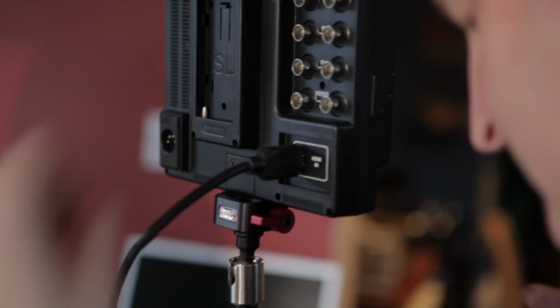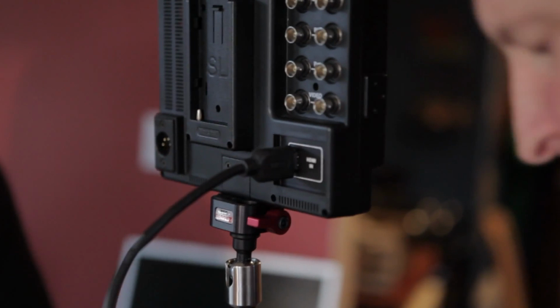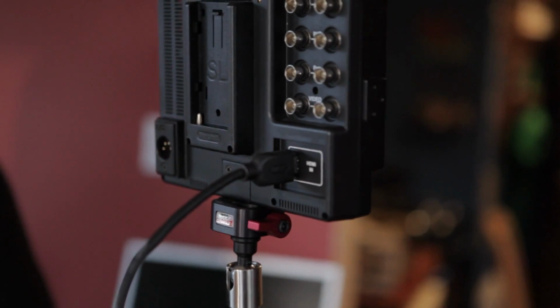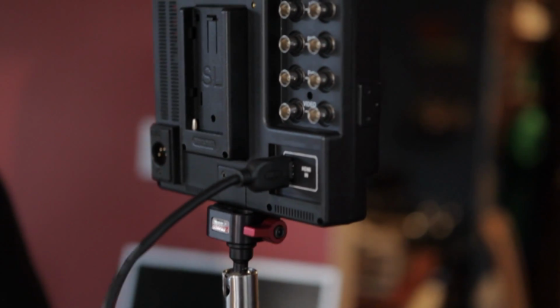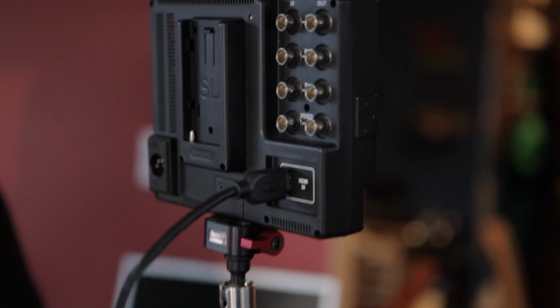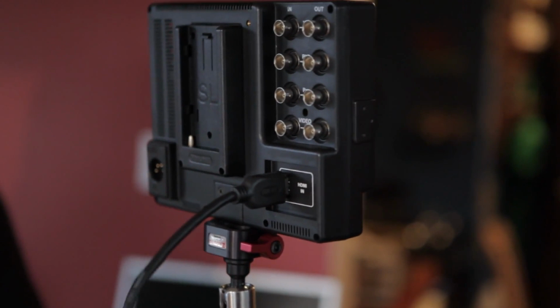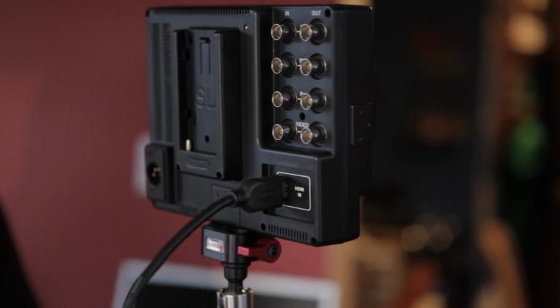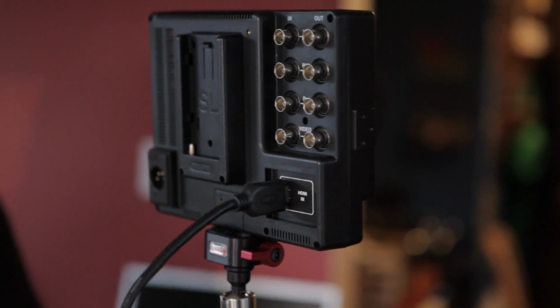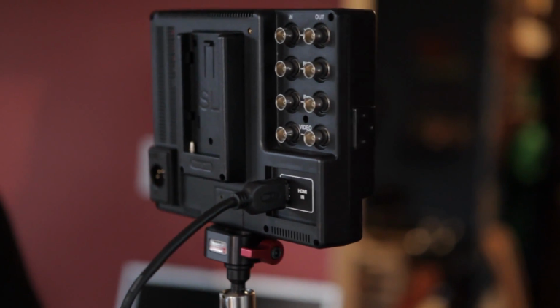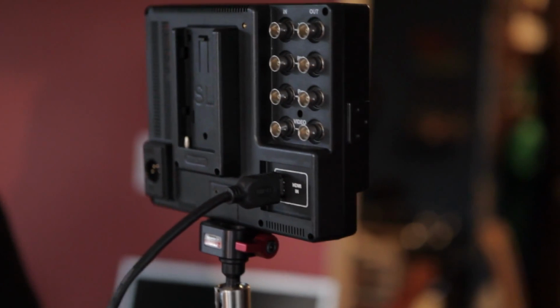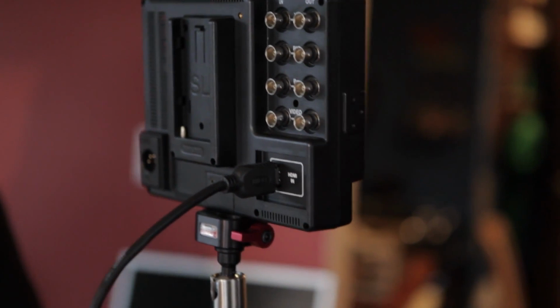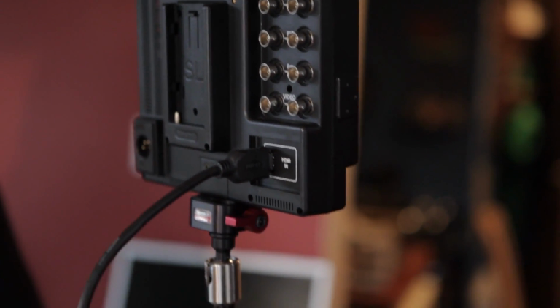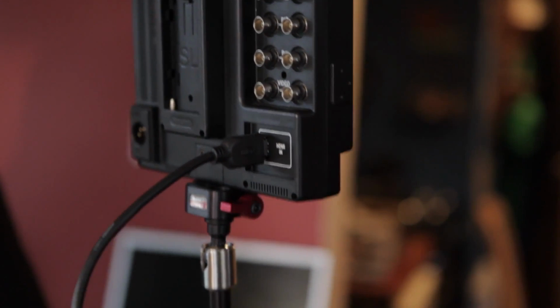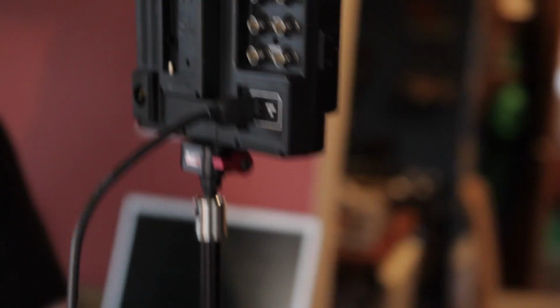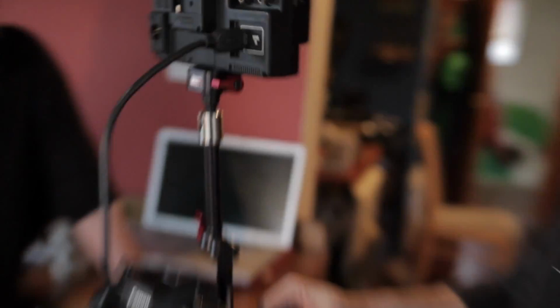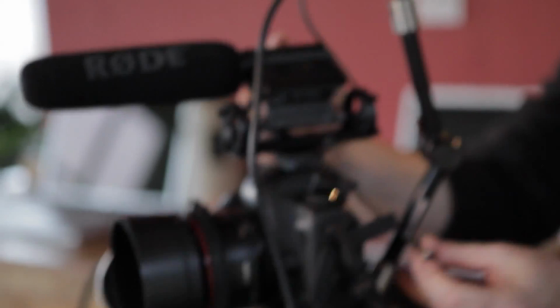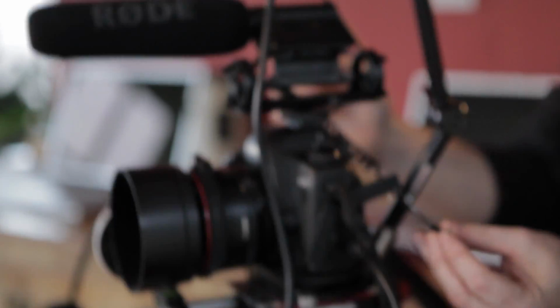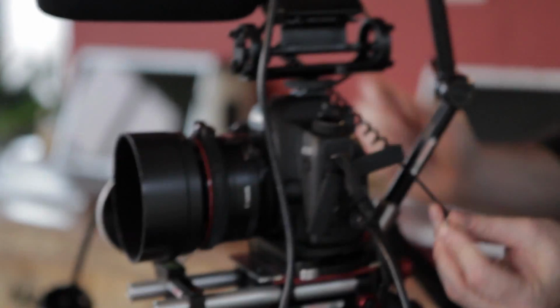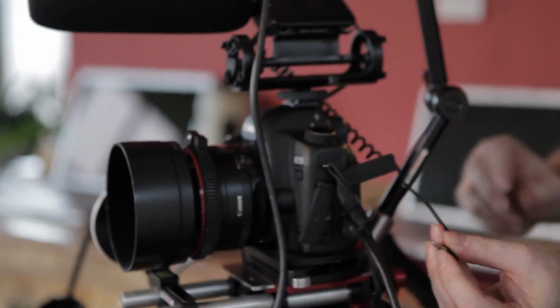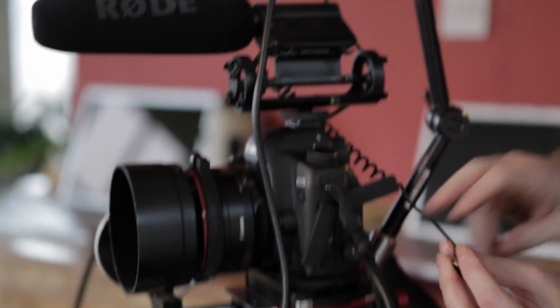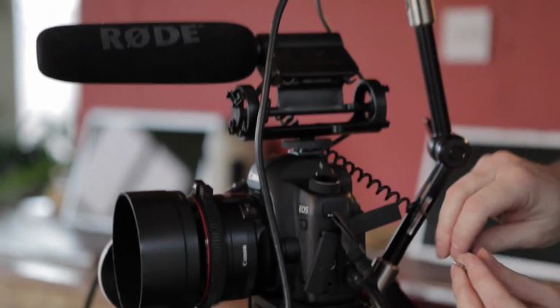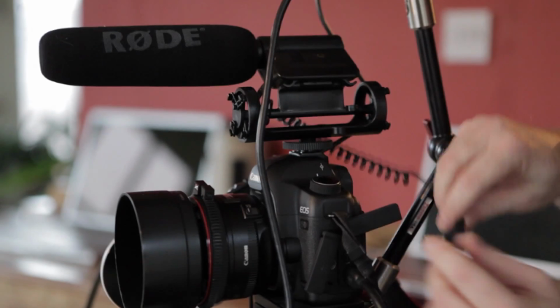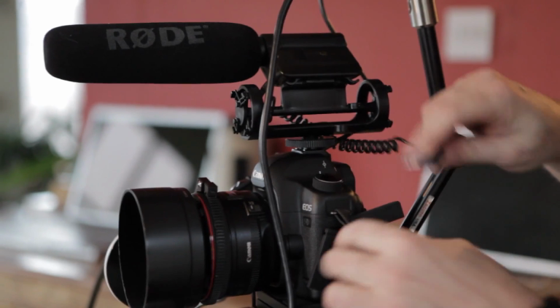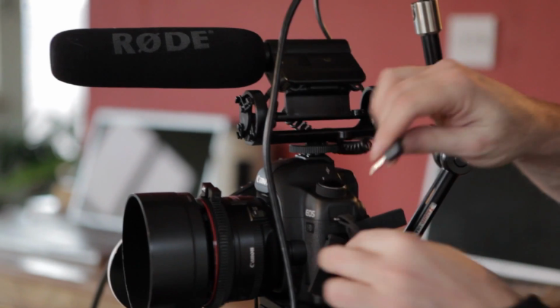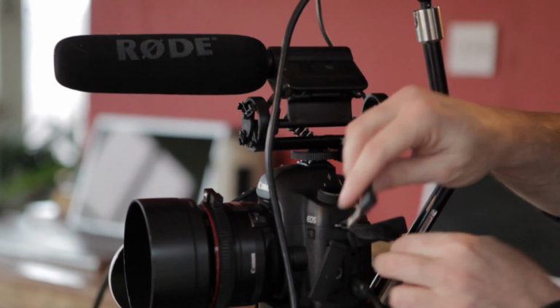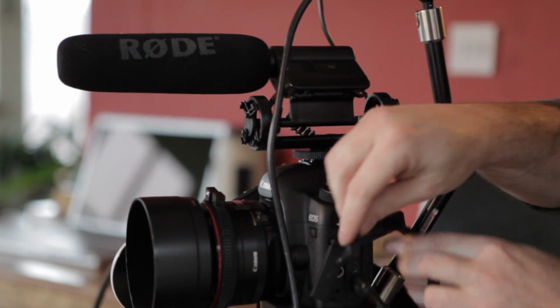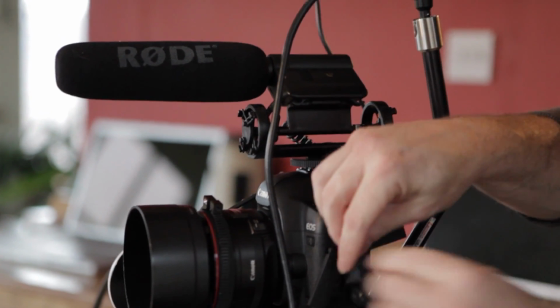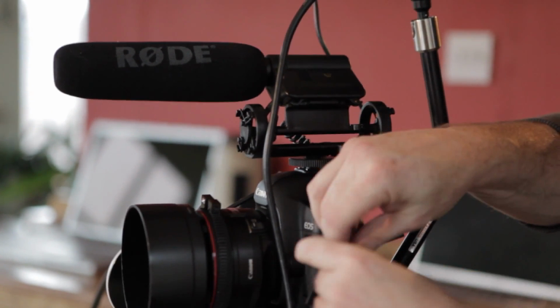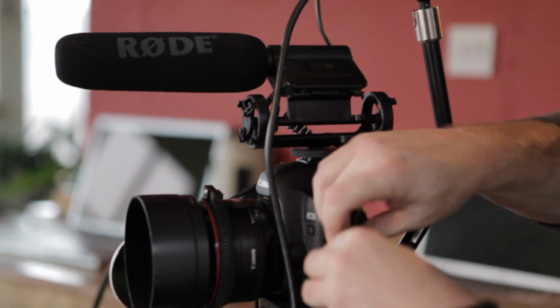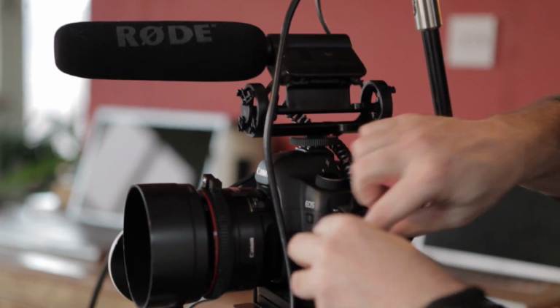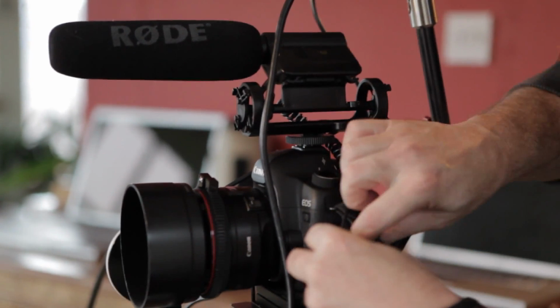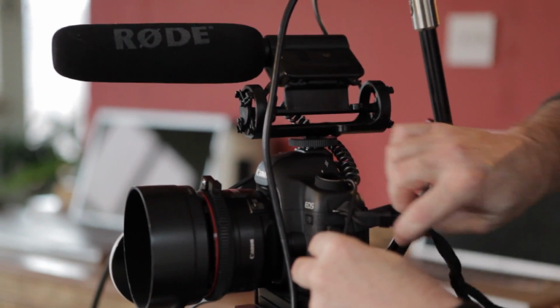And you've got an HDMI here. This has a nice bright light on it that tells me that it's working.